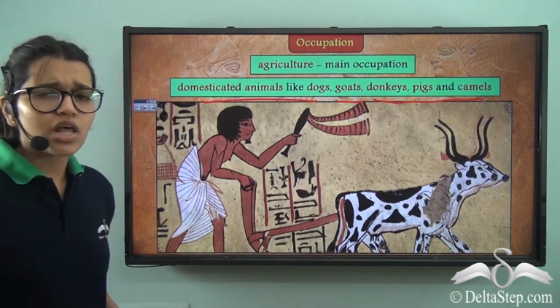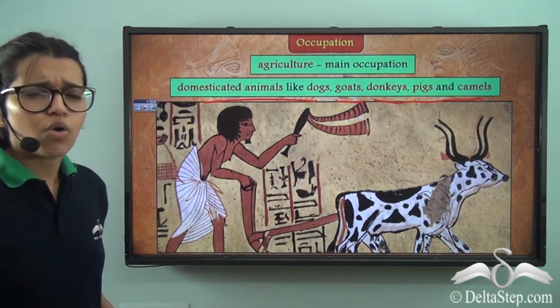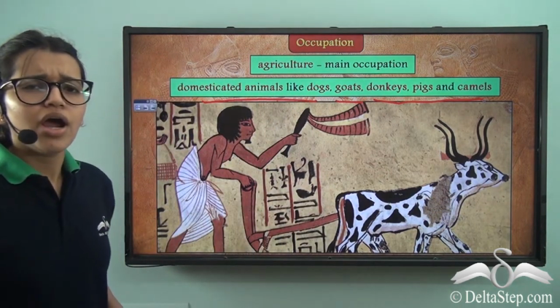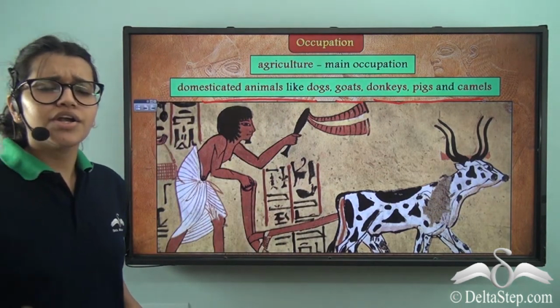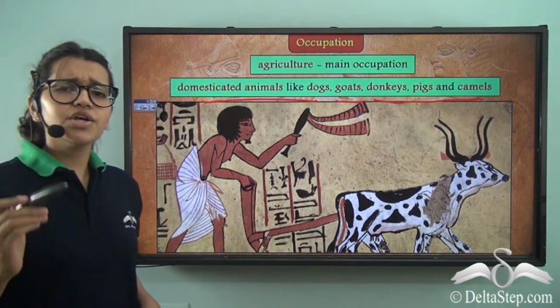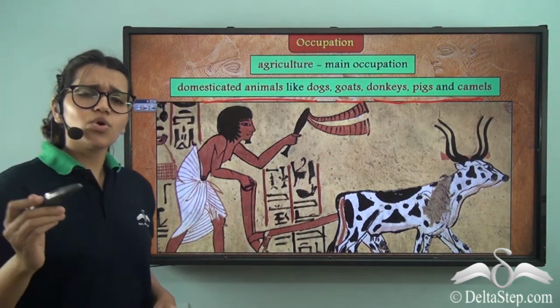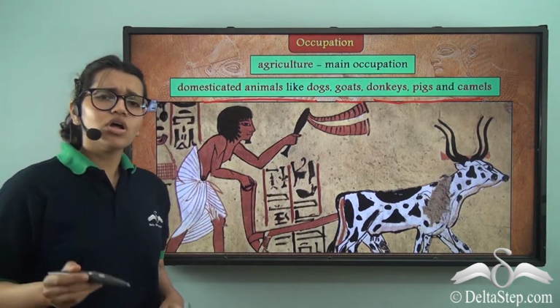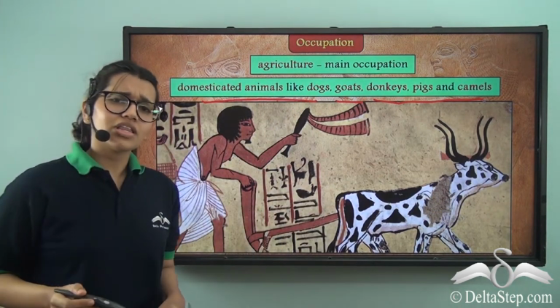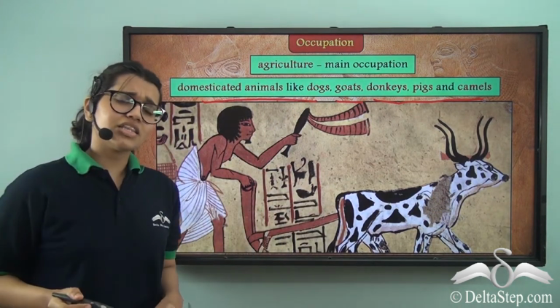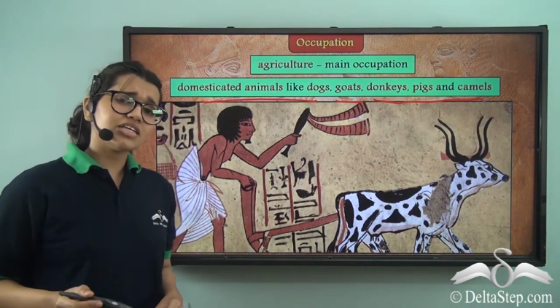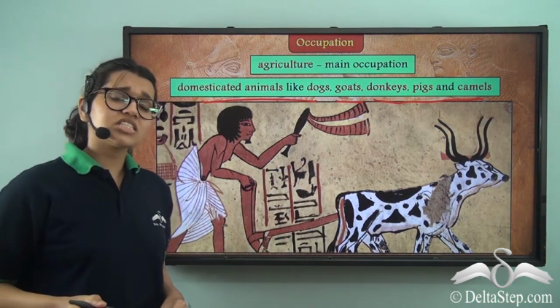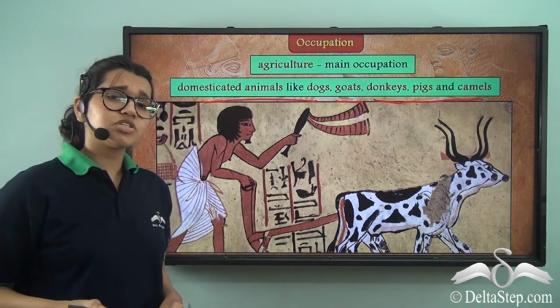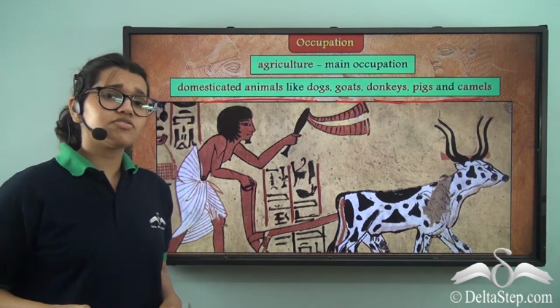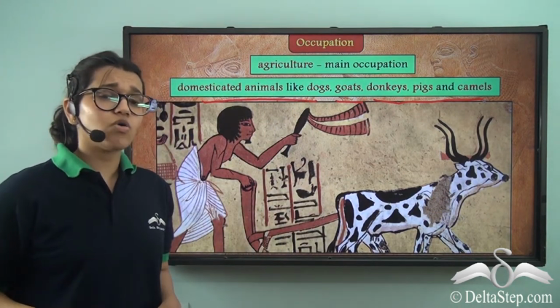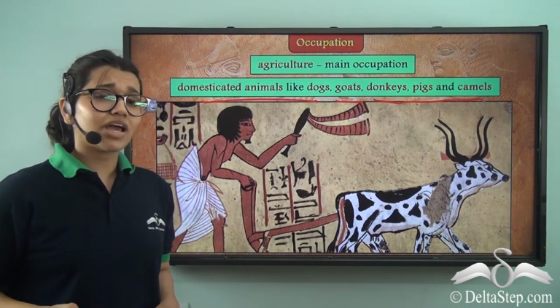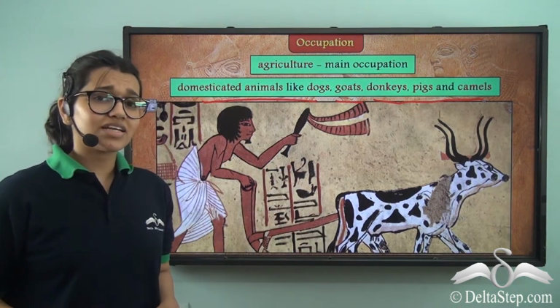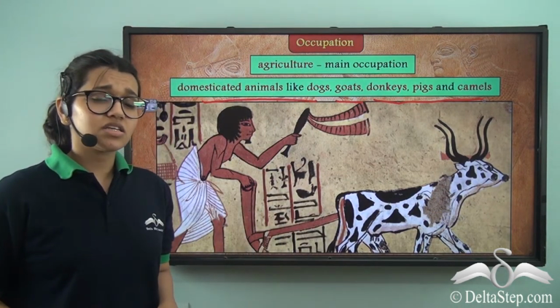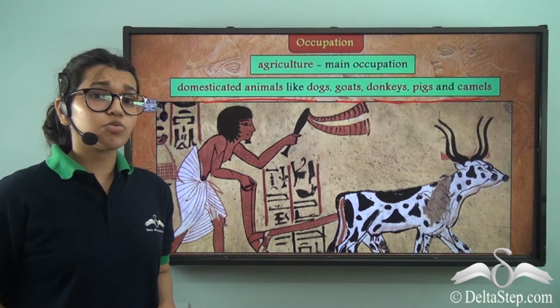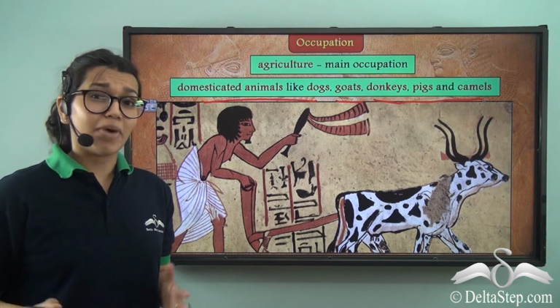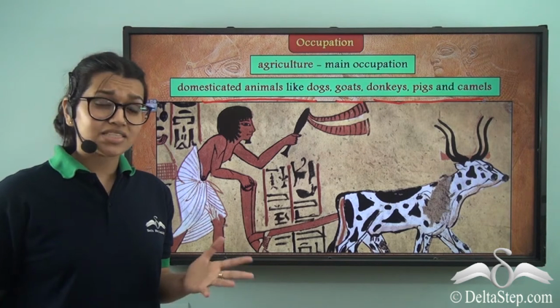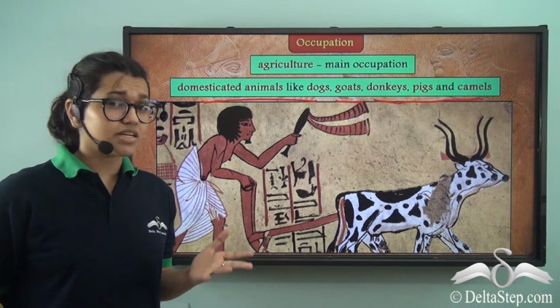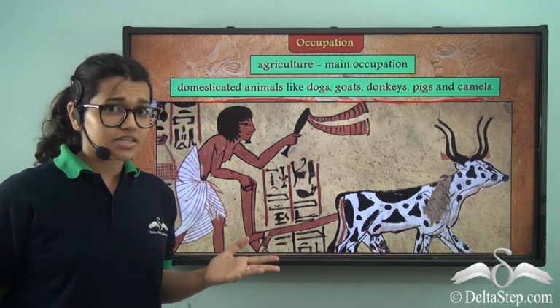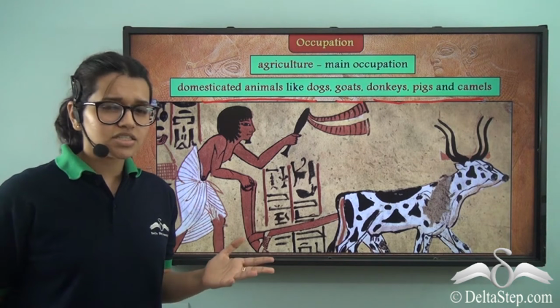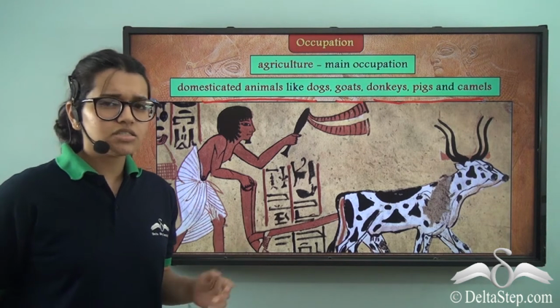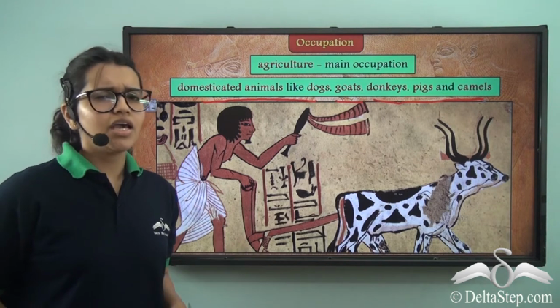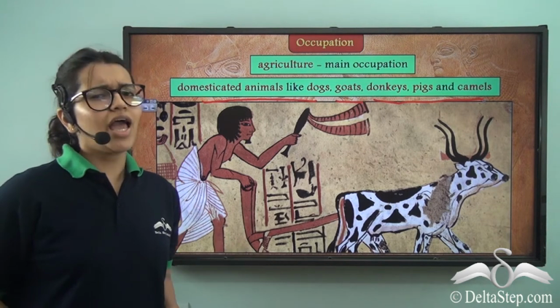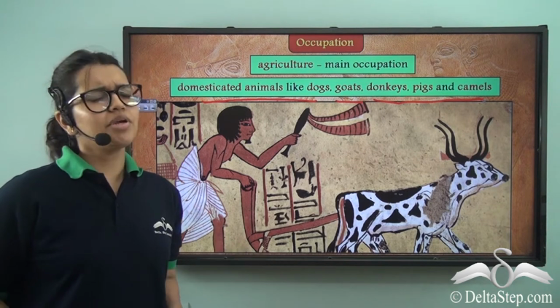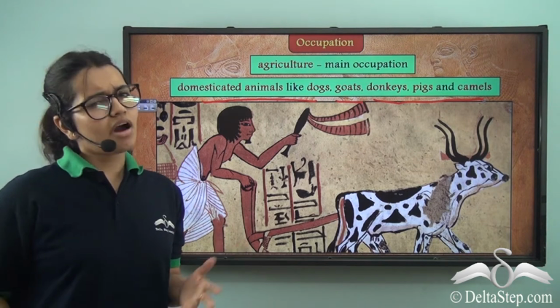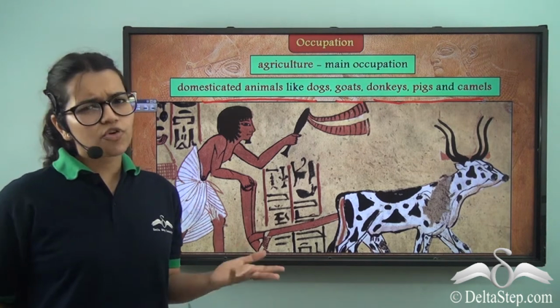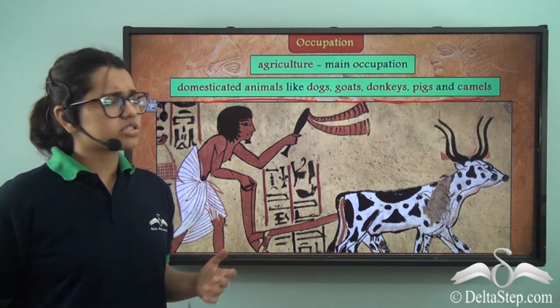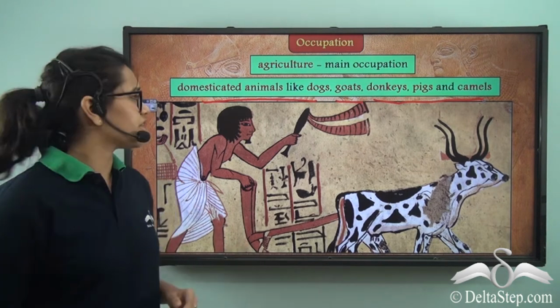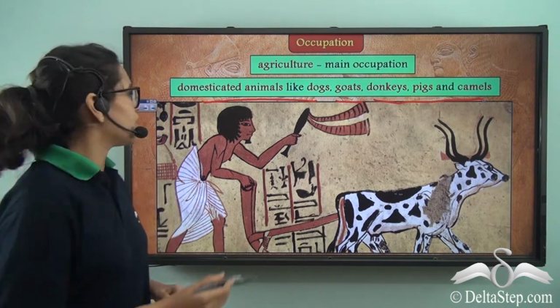Did you know that these Egyptians found cats to be magical creatures? I mean, of course they are.